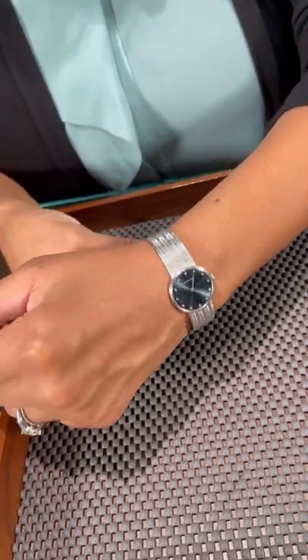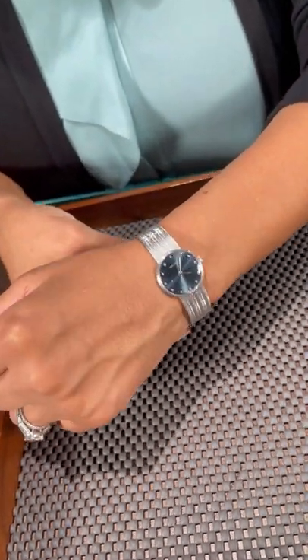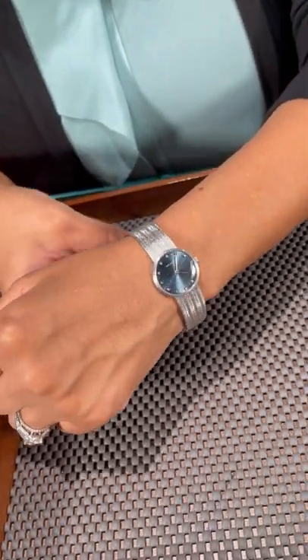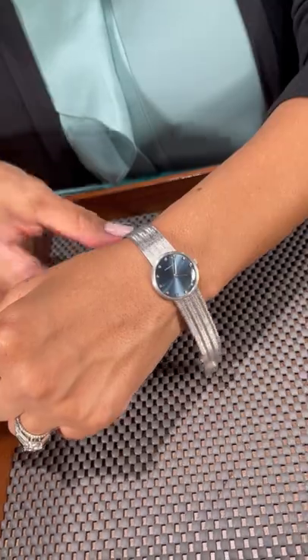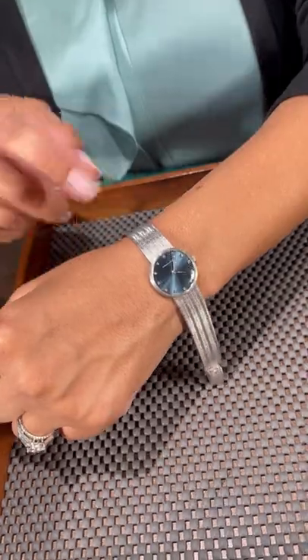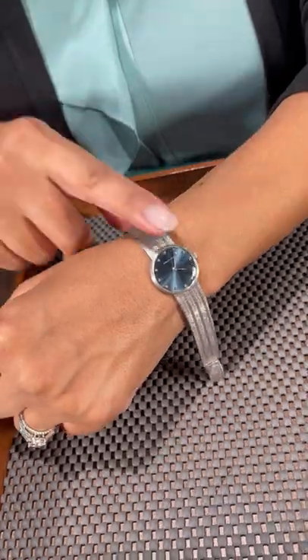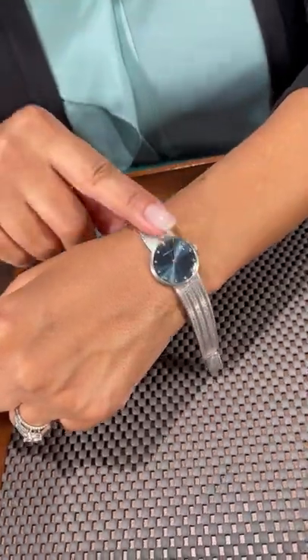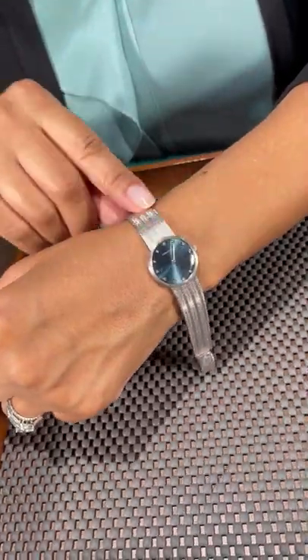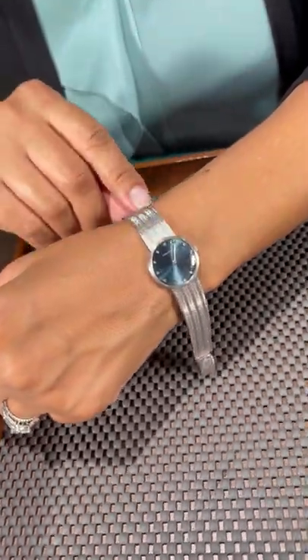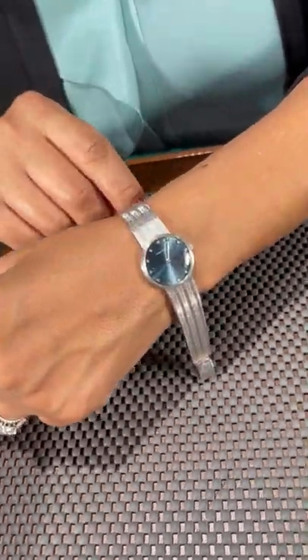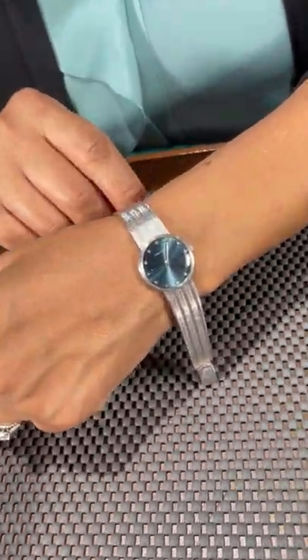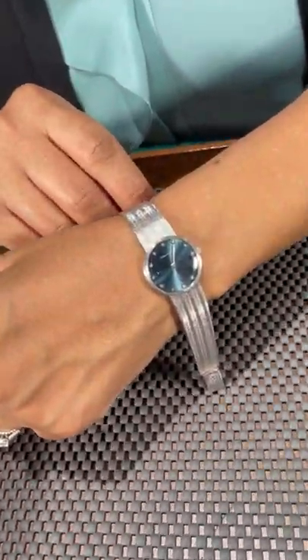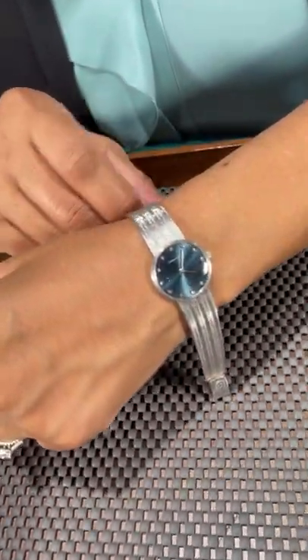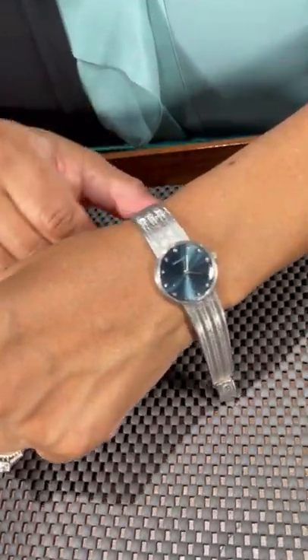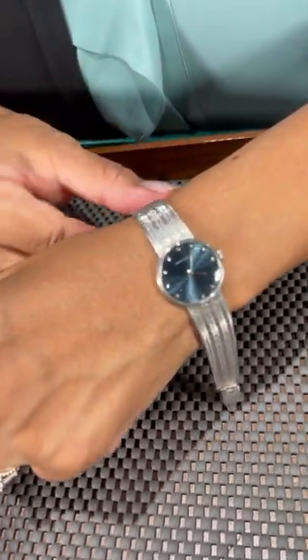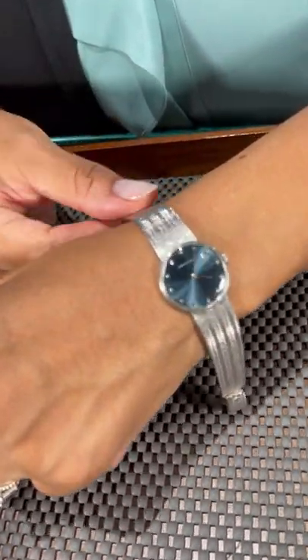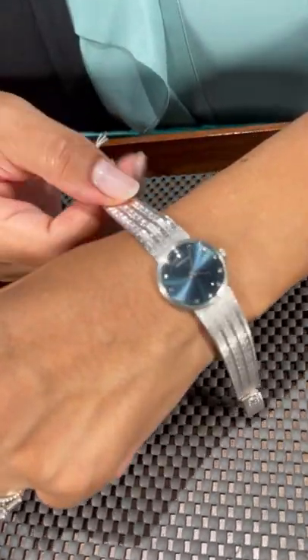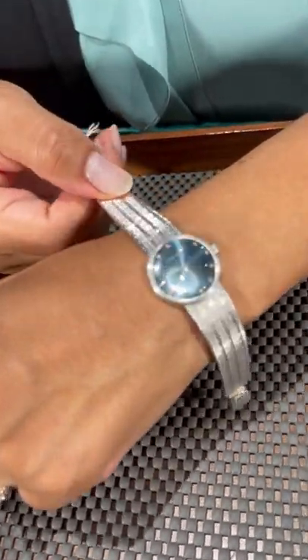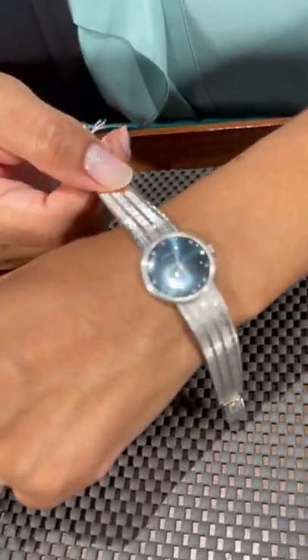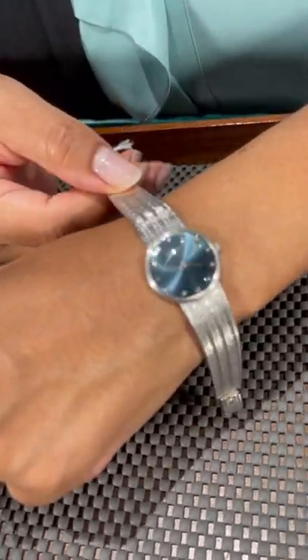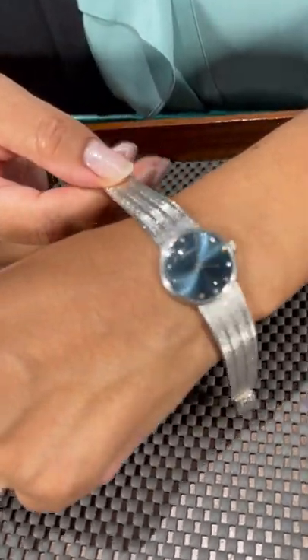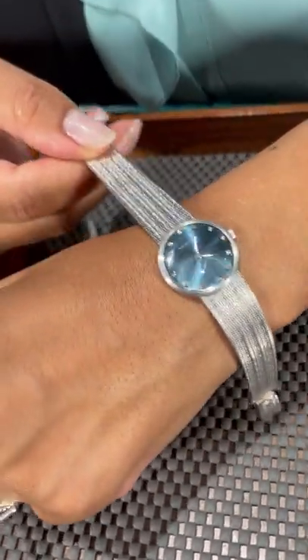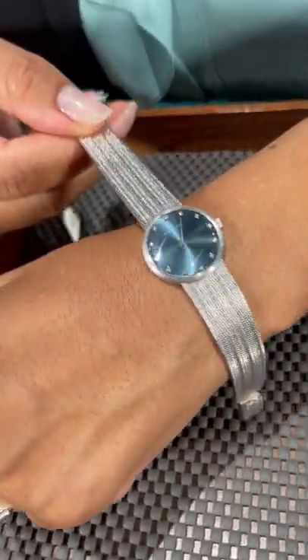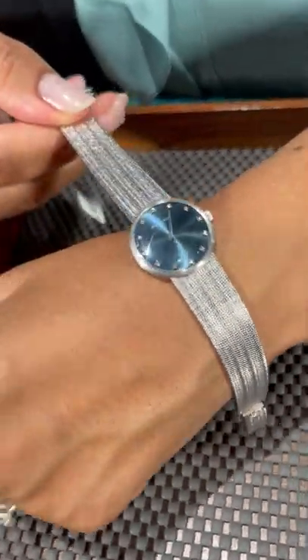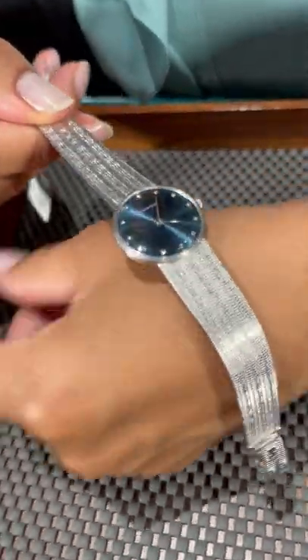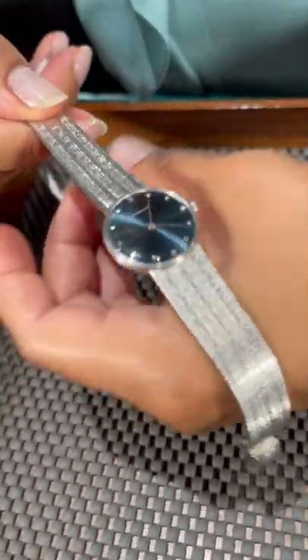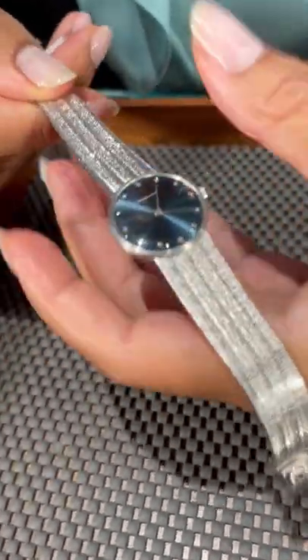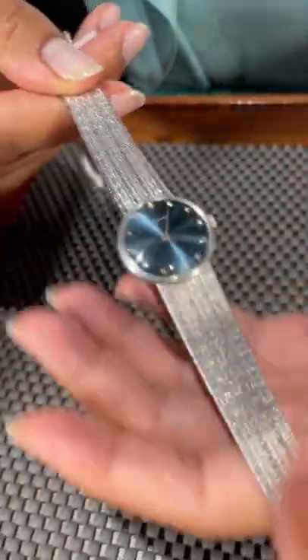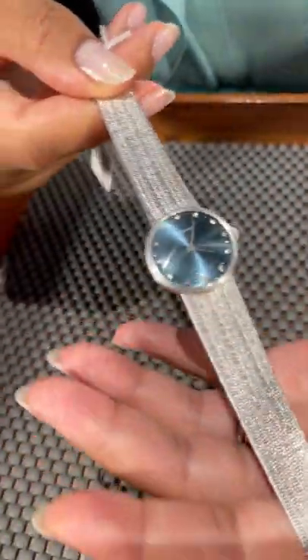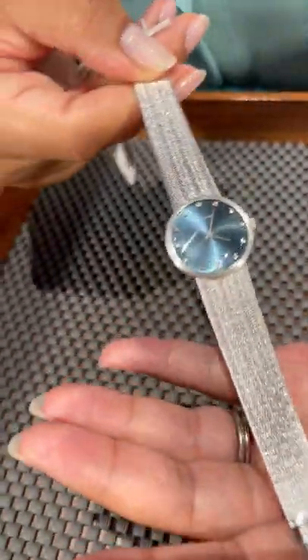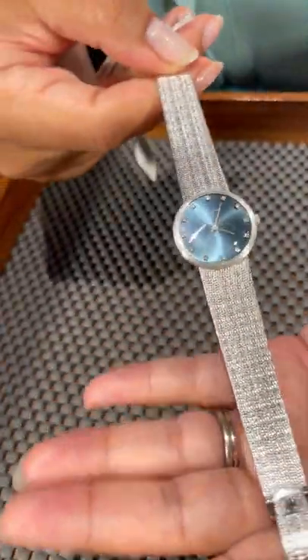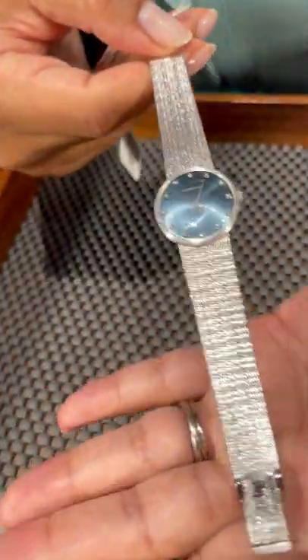I love the texture on the bracelet, the flex, and it's just a gorgeous piece to have.